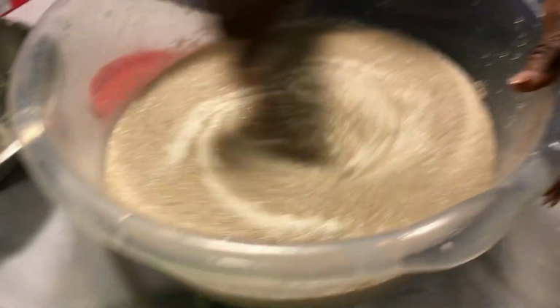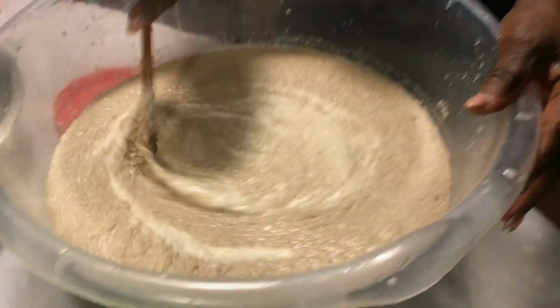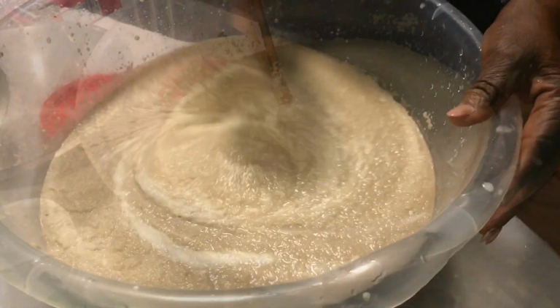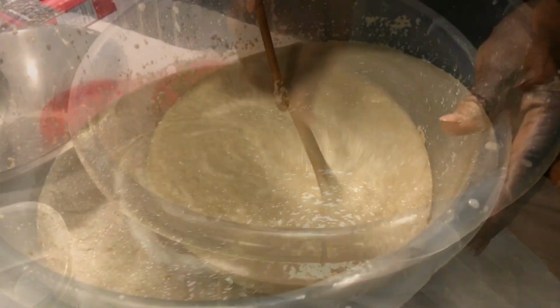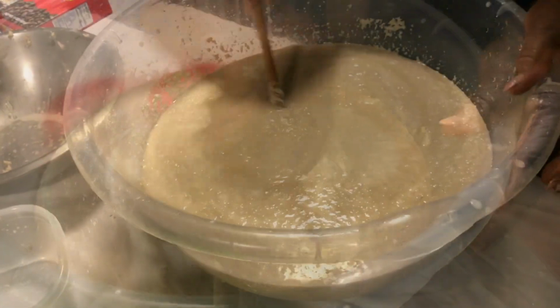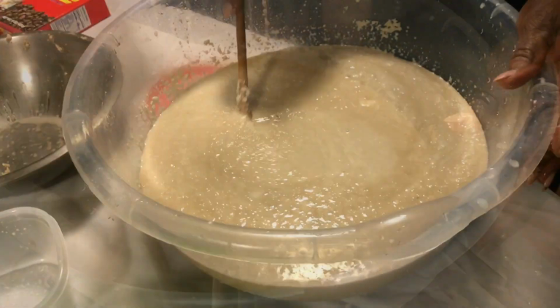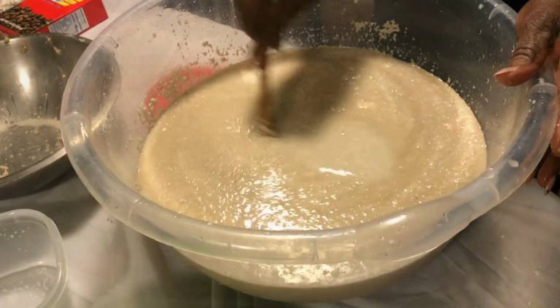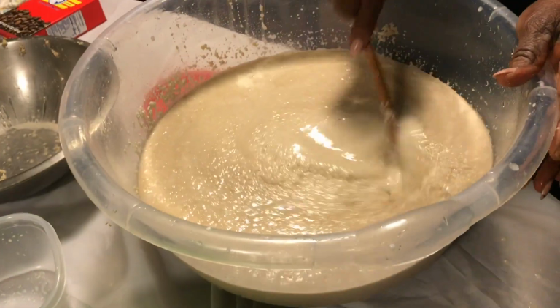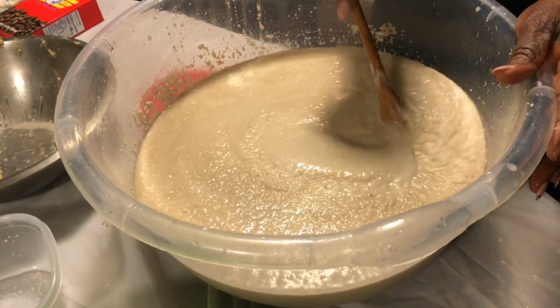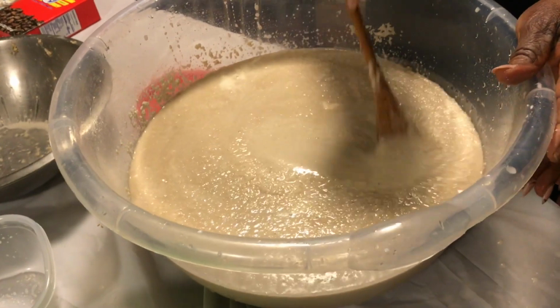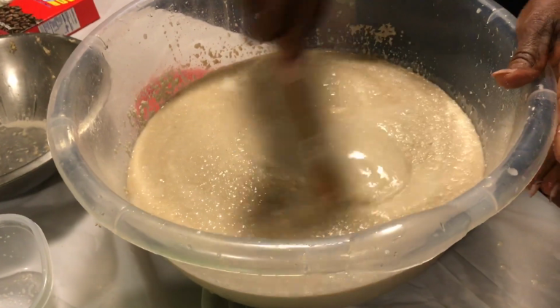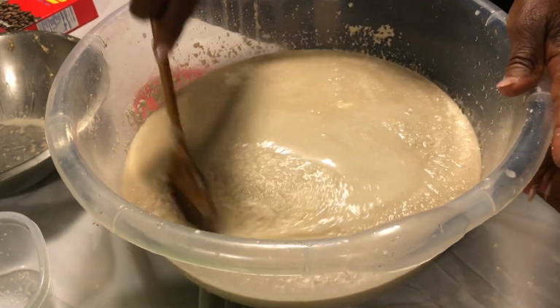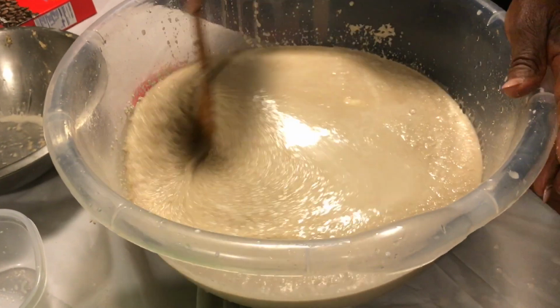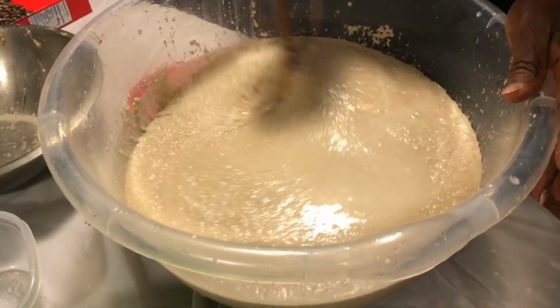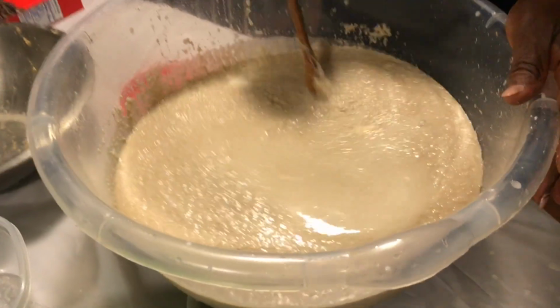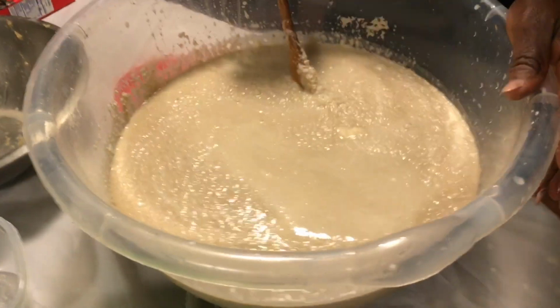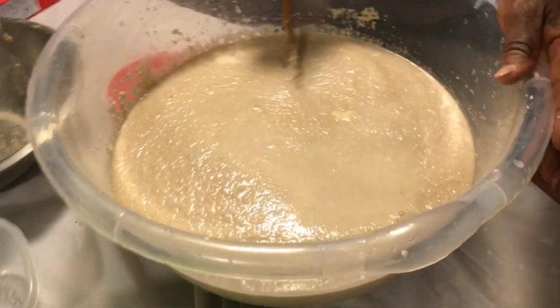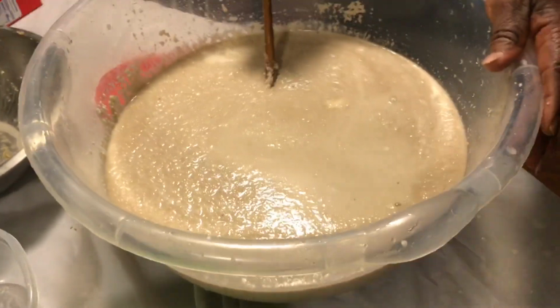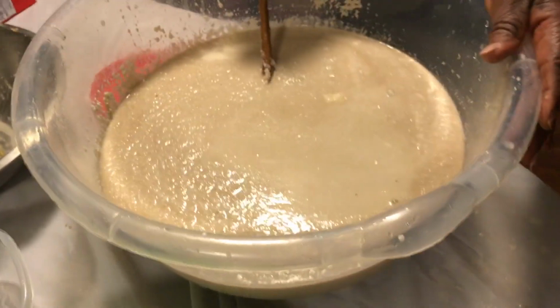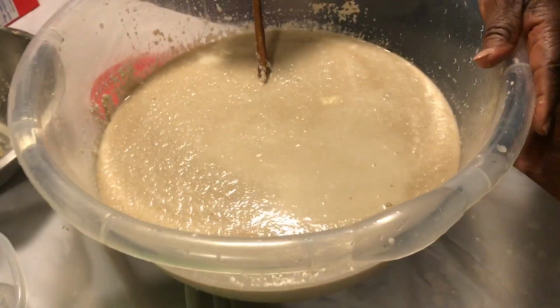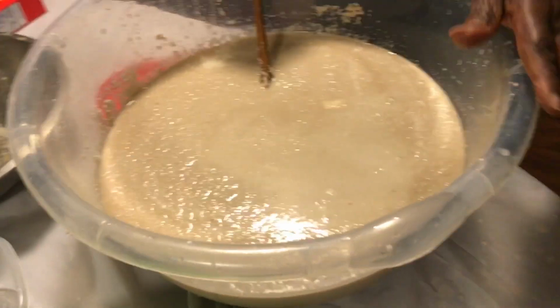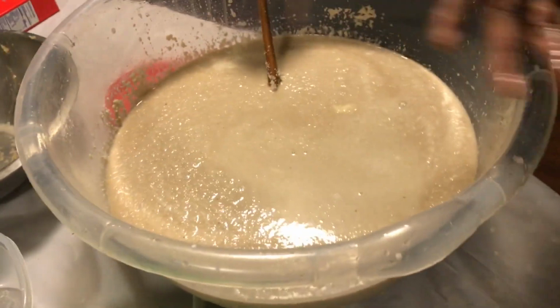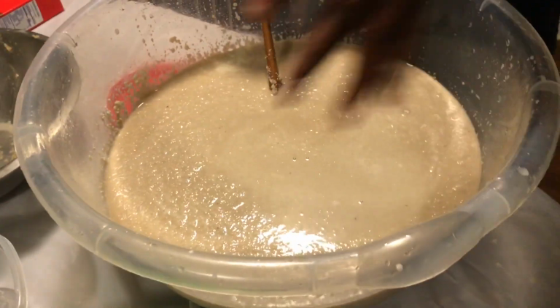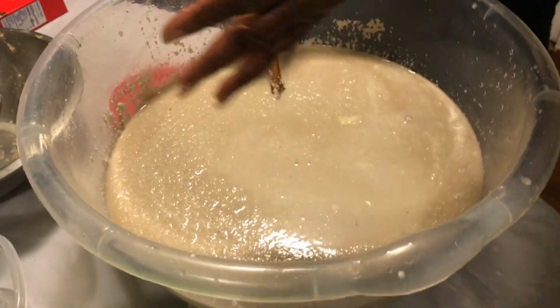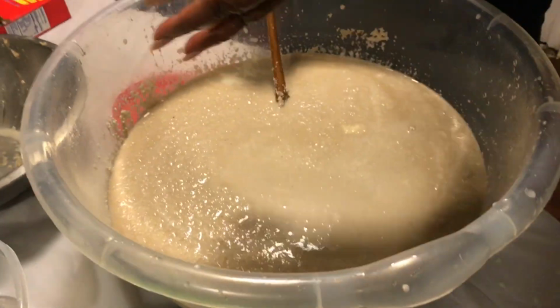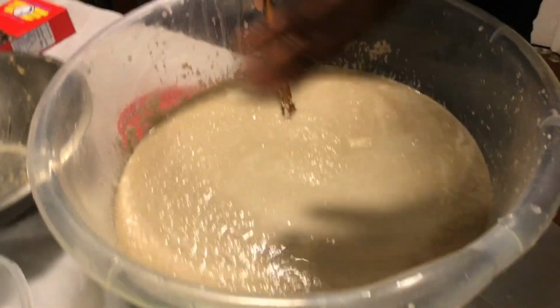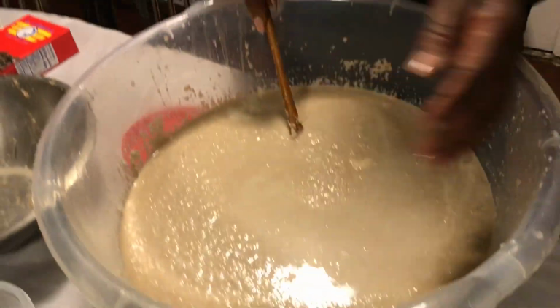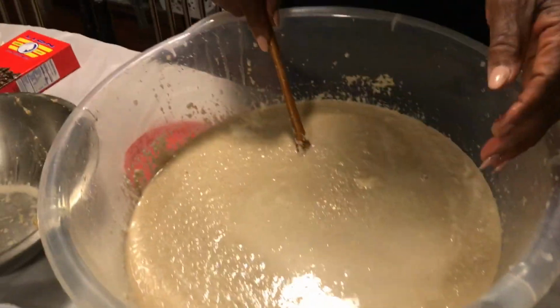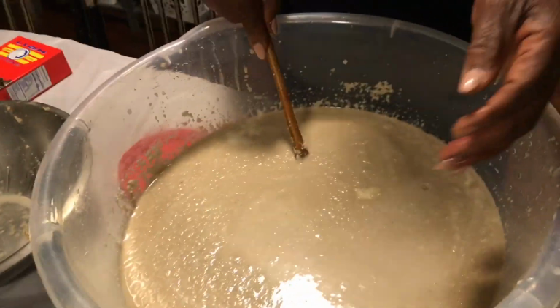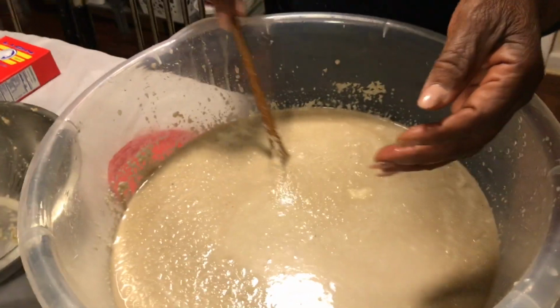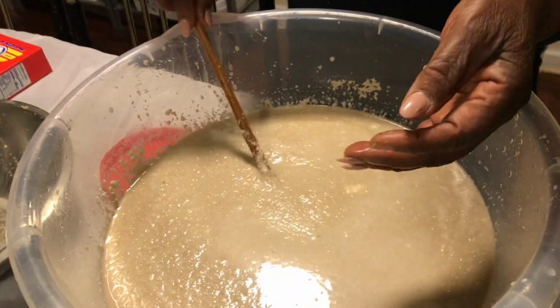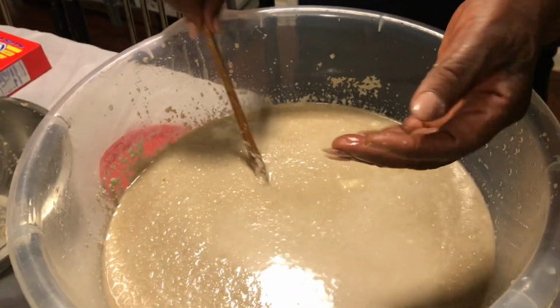We're going to need some water. We're going to use sugar.